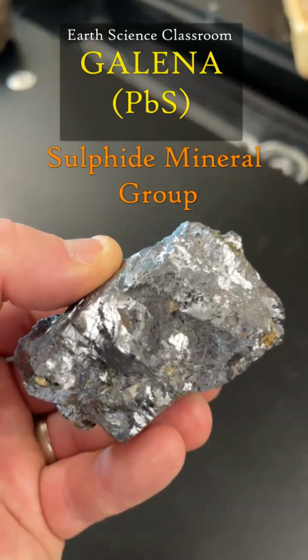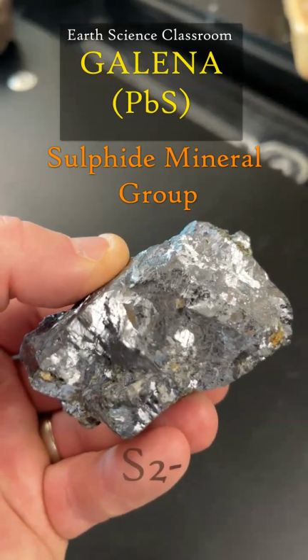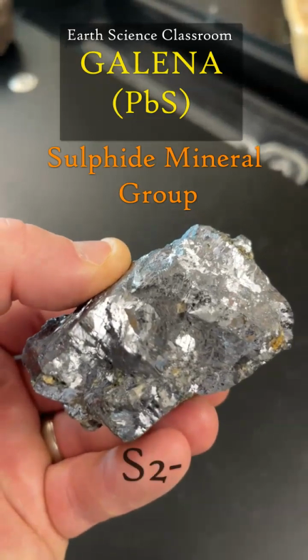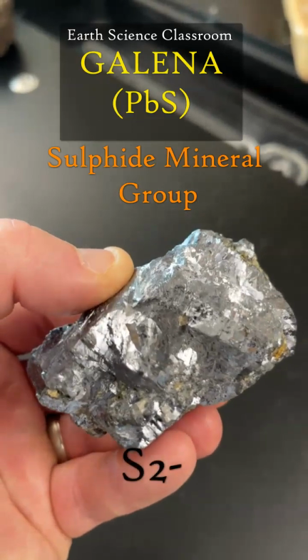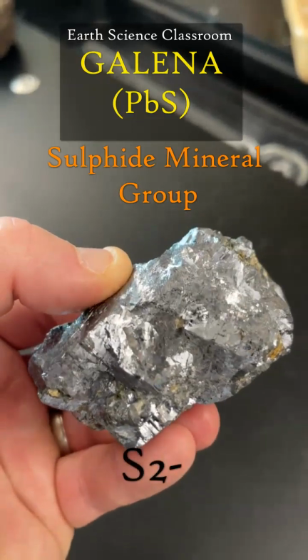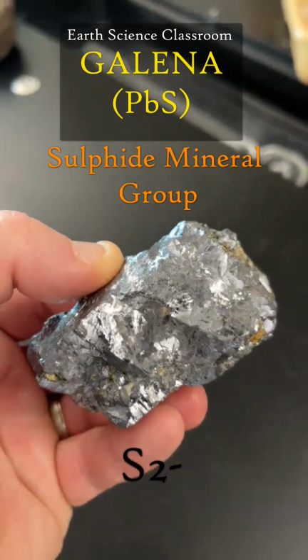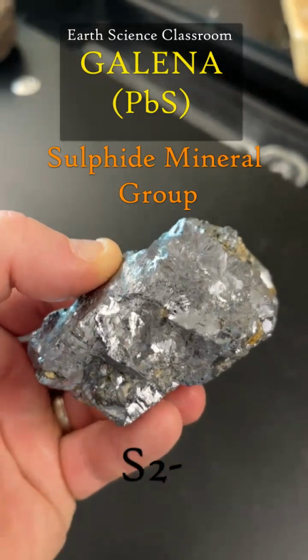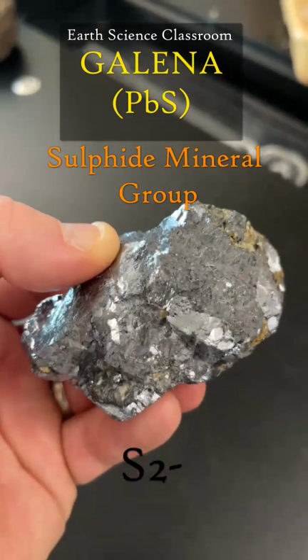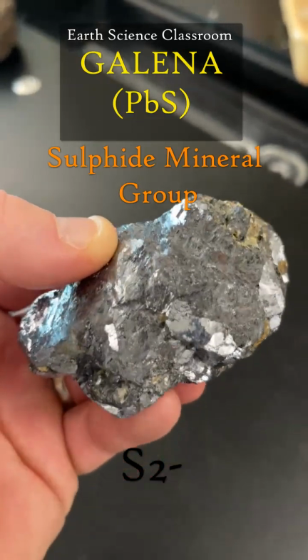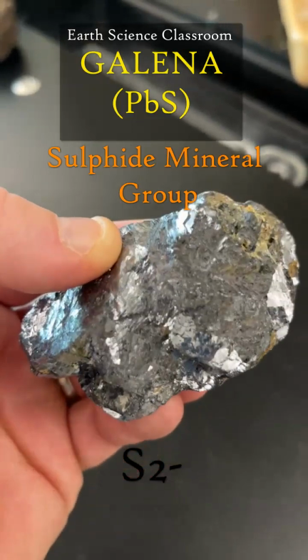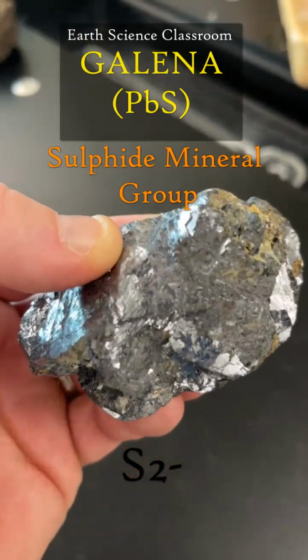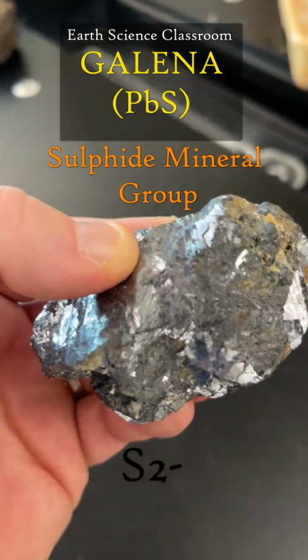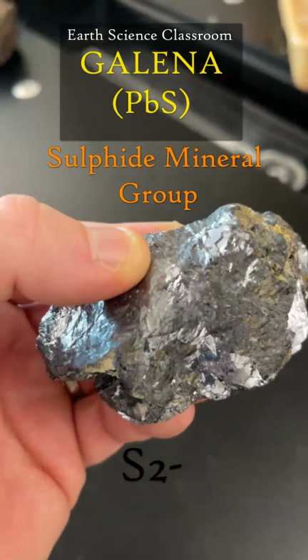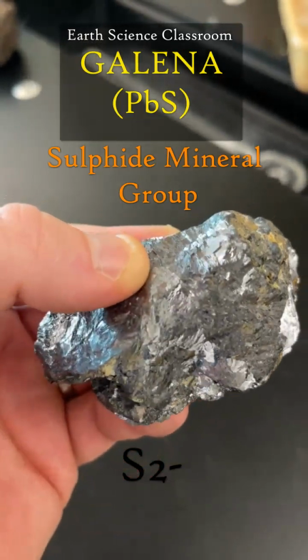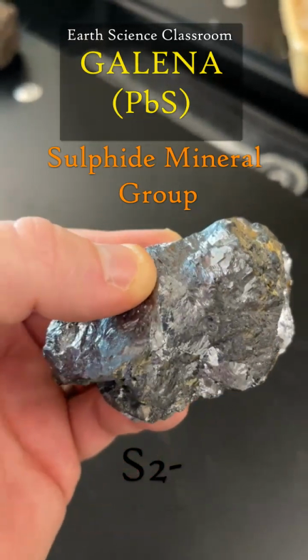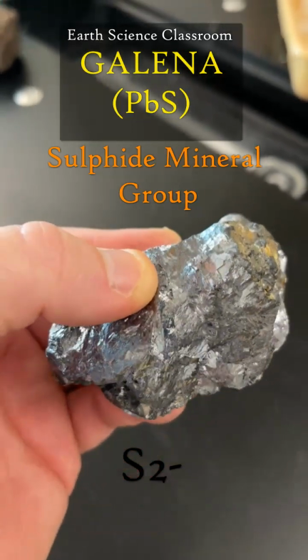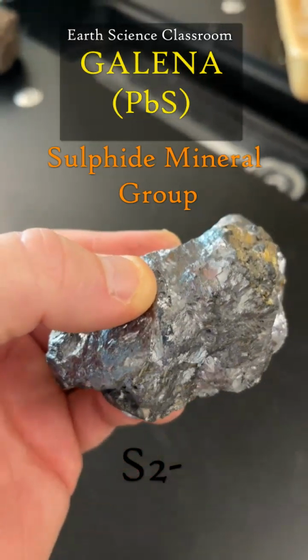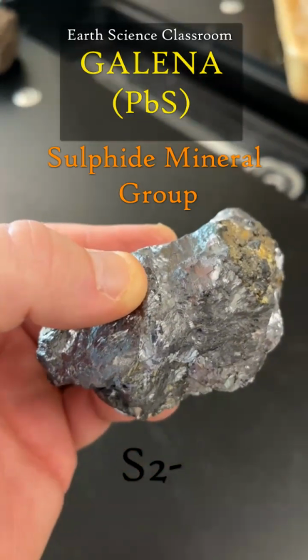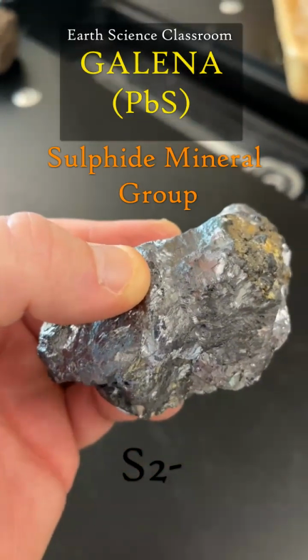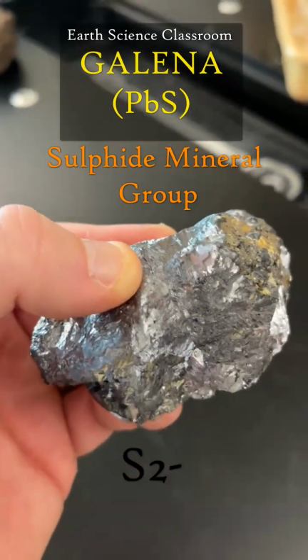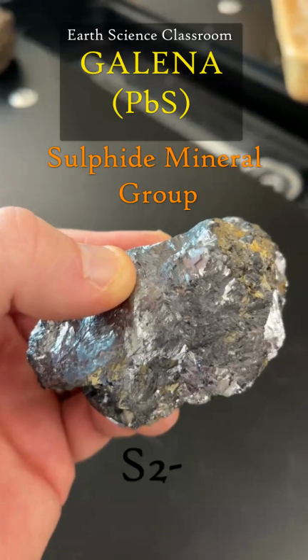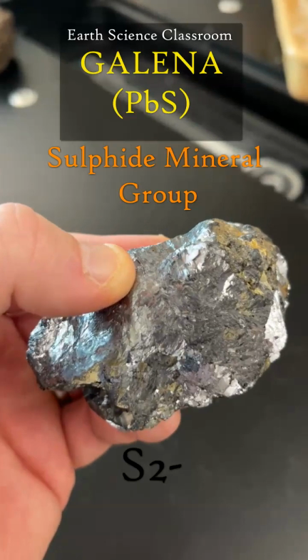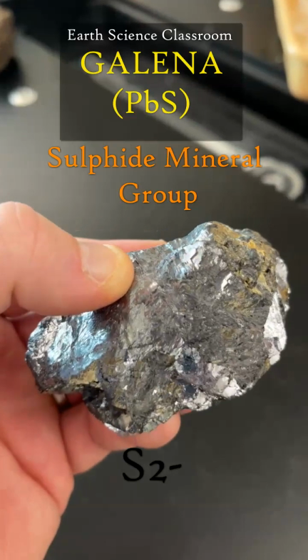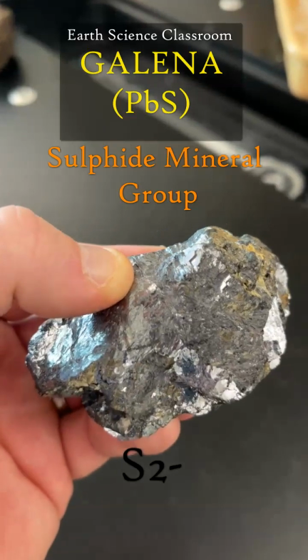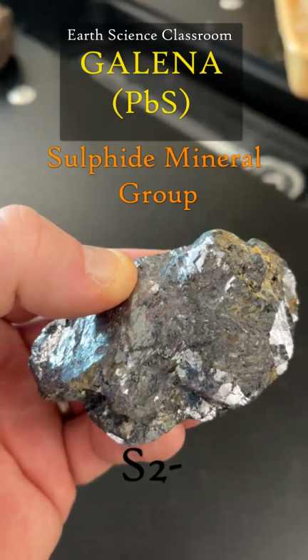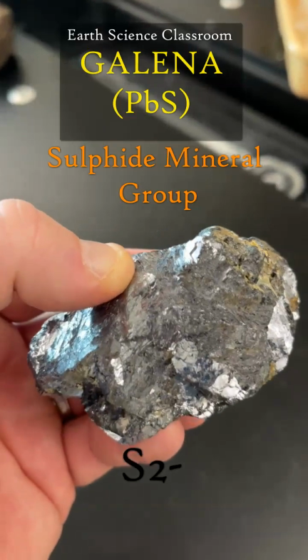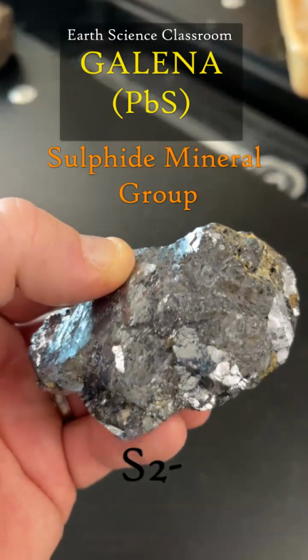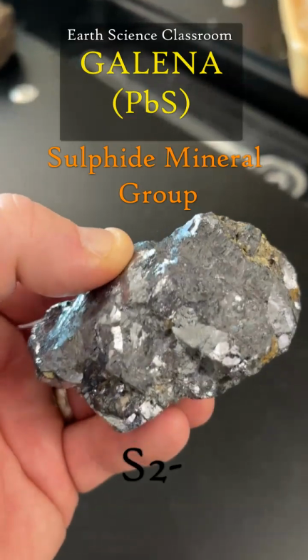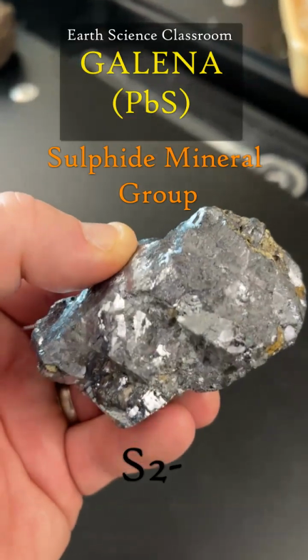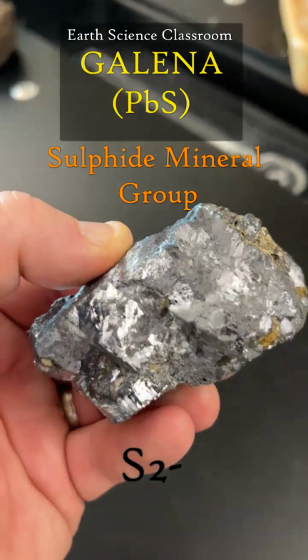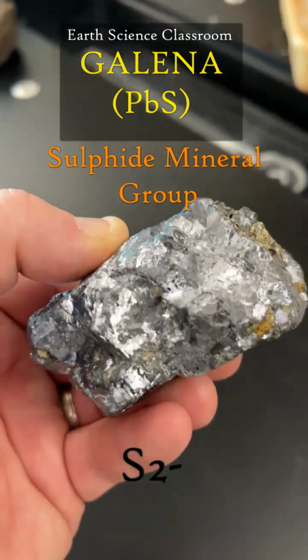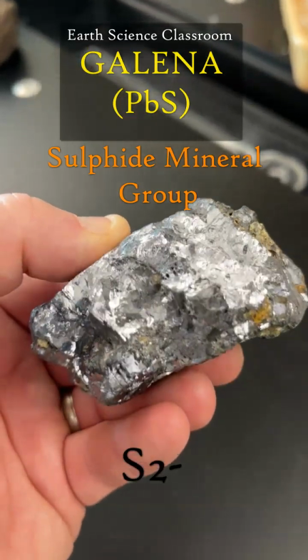As in, if you have multiple oxygens with the sulfur, you call it either sulfite or sulfate. This is a sulfide — it has a single sulfur.